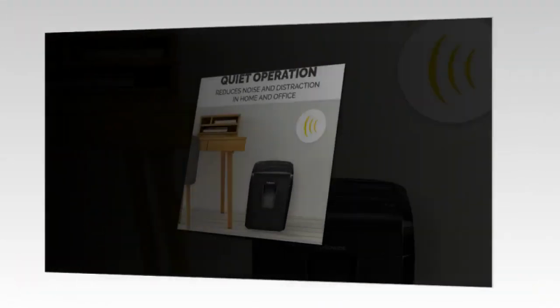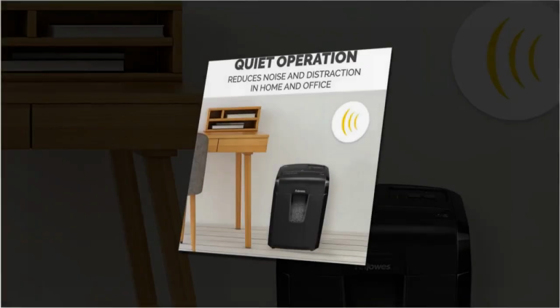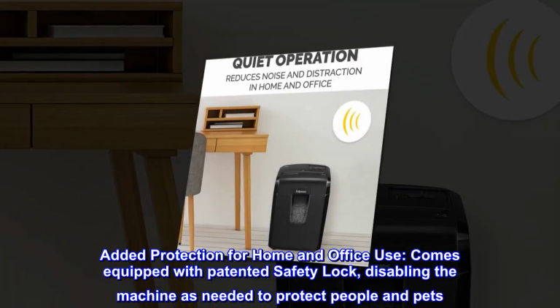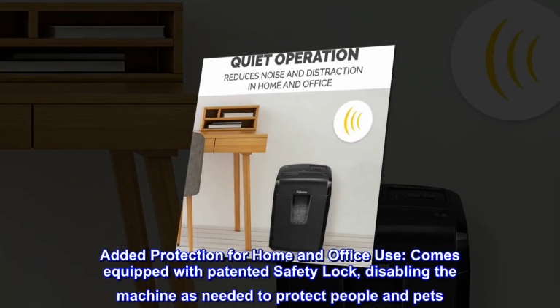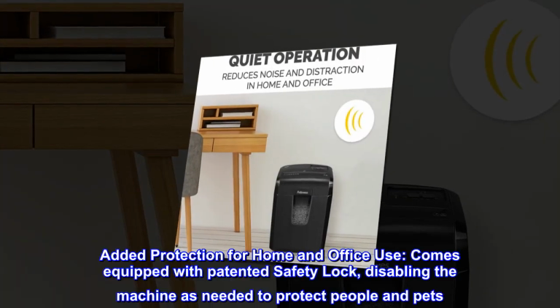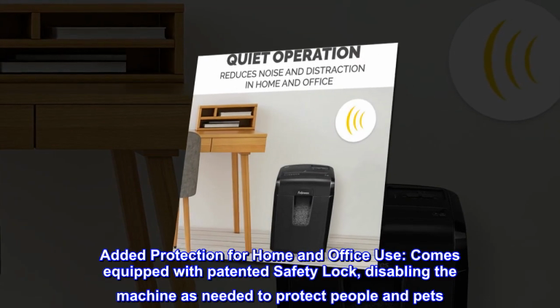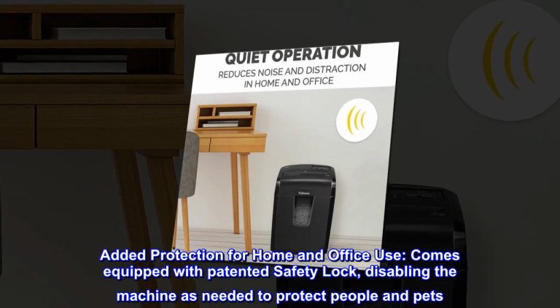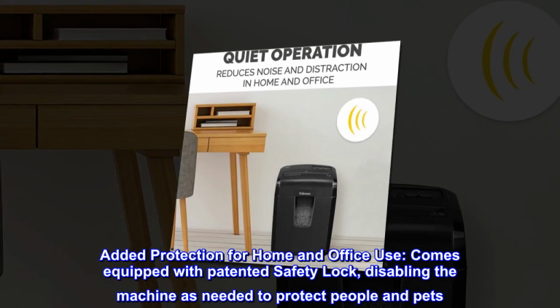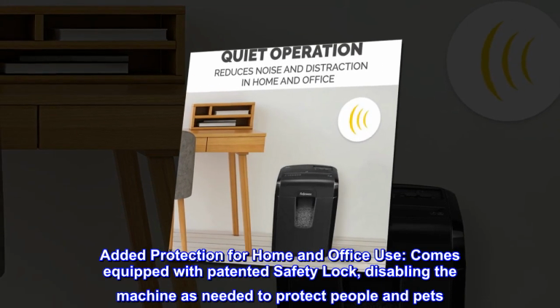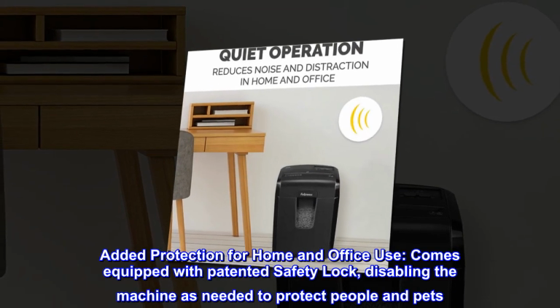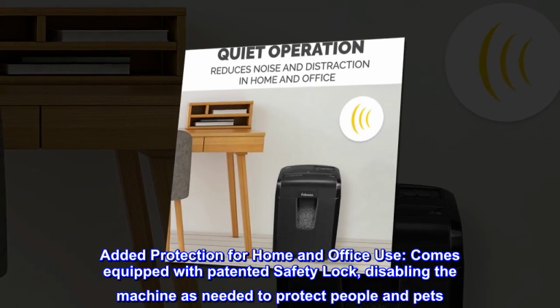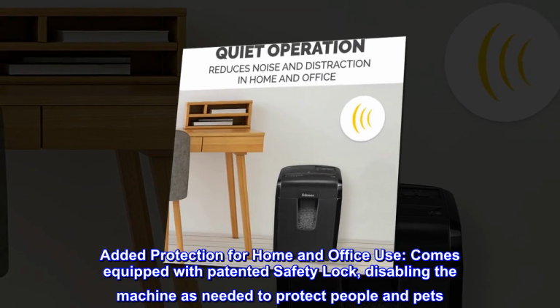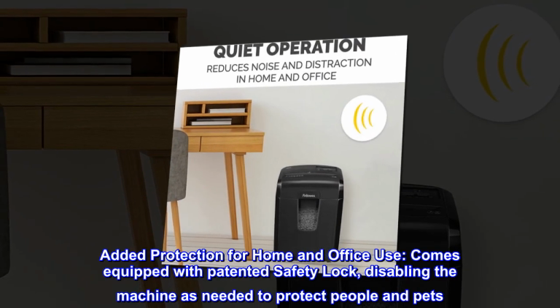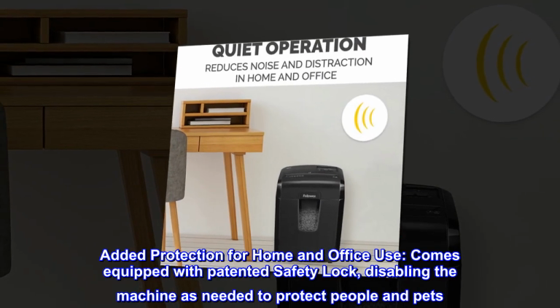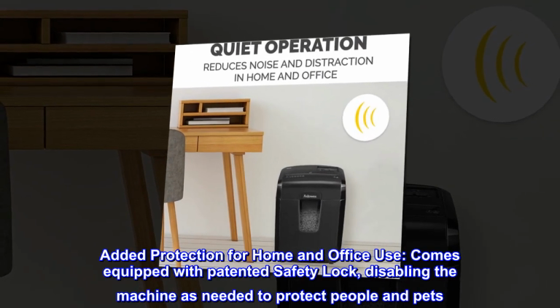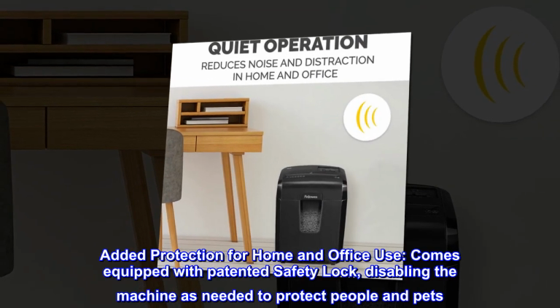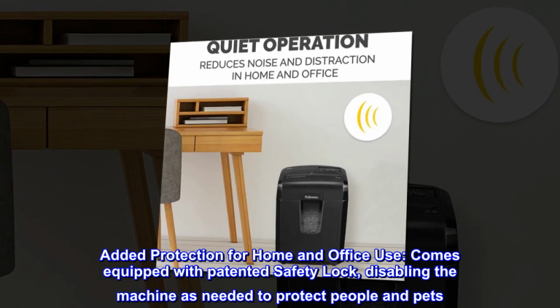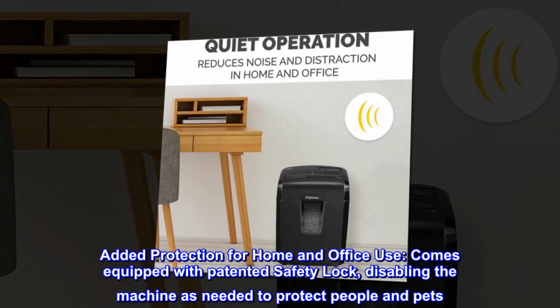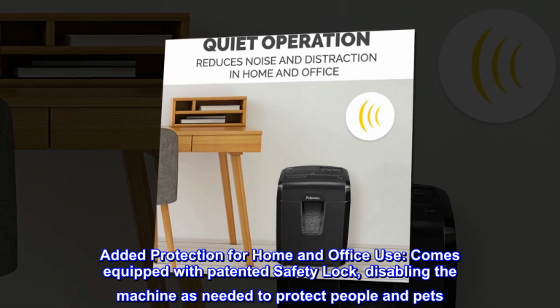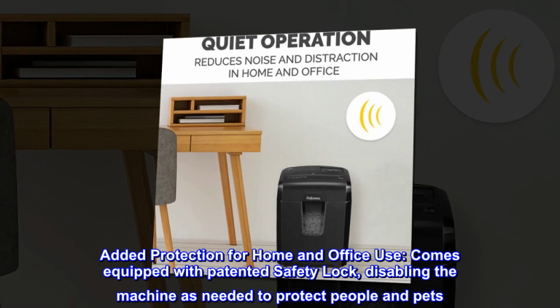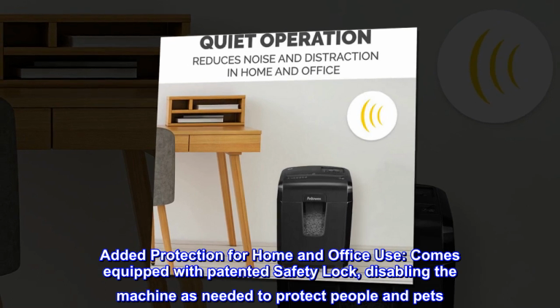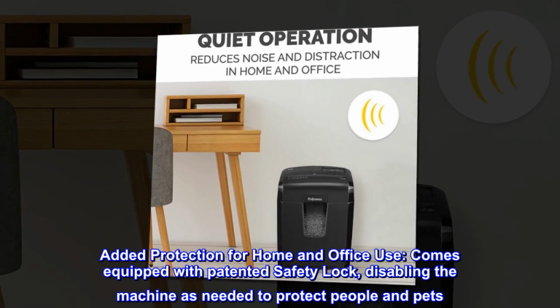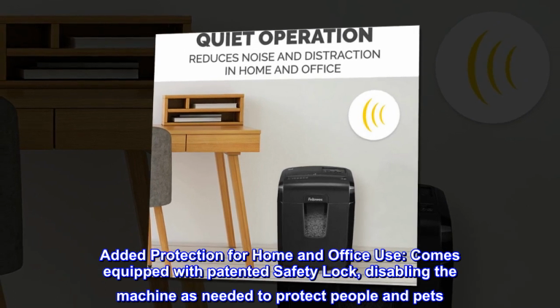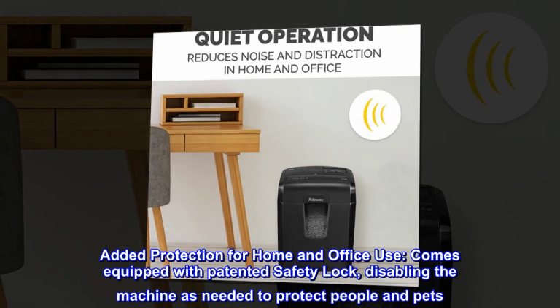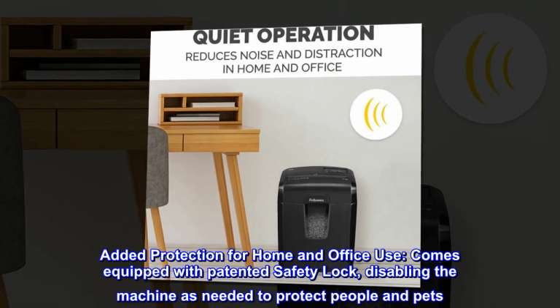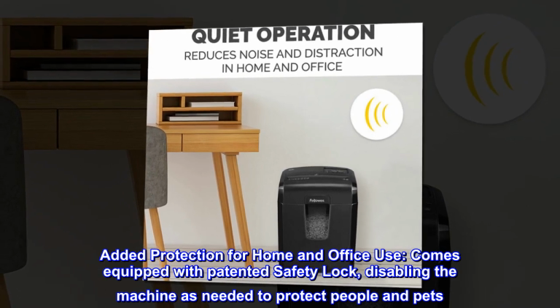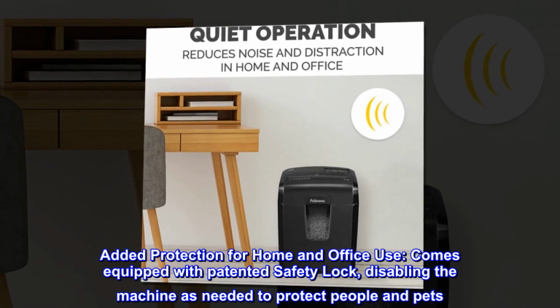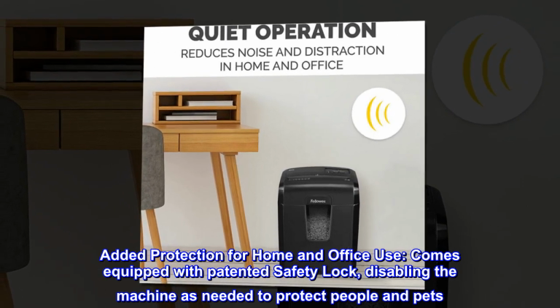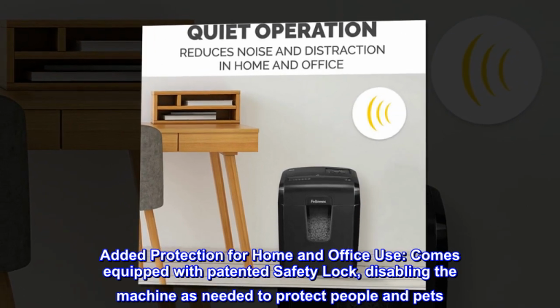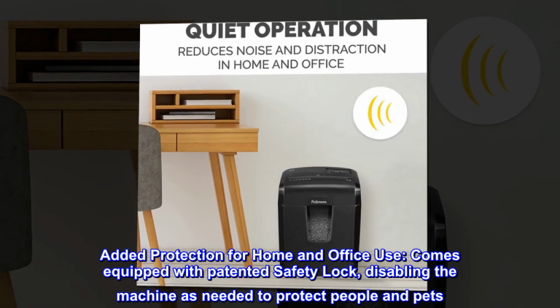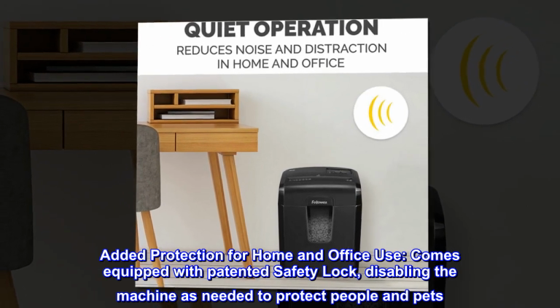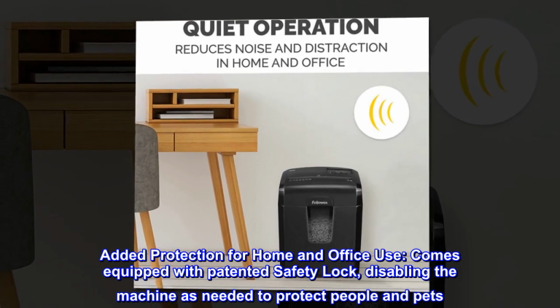Added protection for home and office use. Comes equipped with a patented safety lock, disabling the machine as needed to protect people and pets.